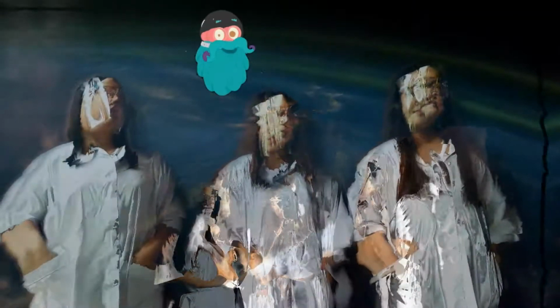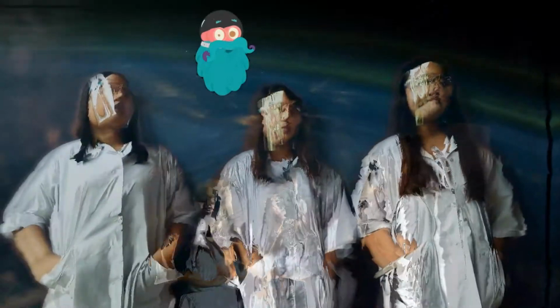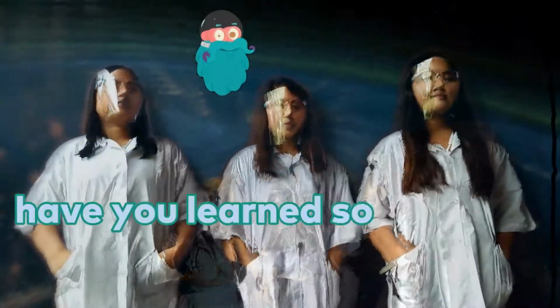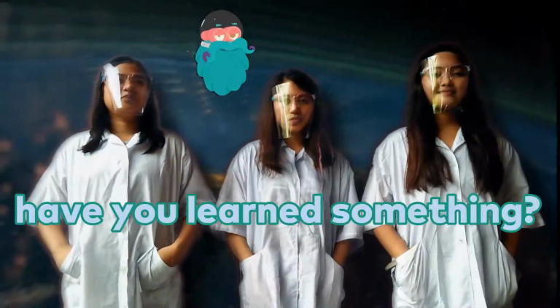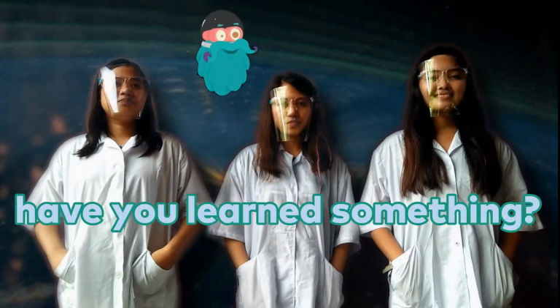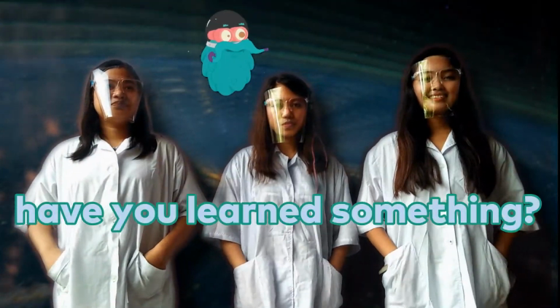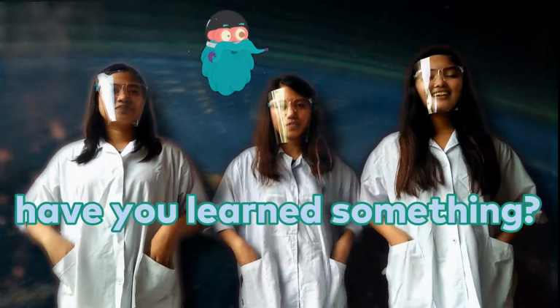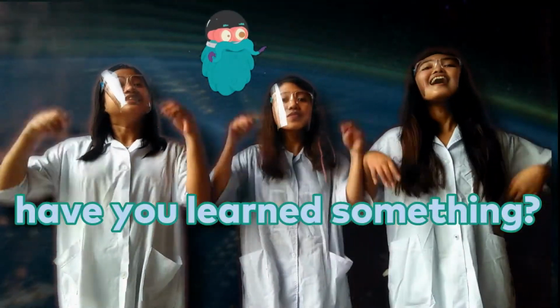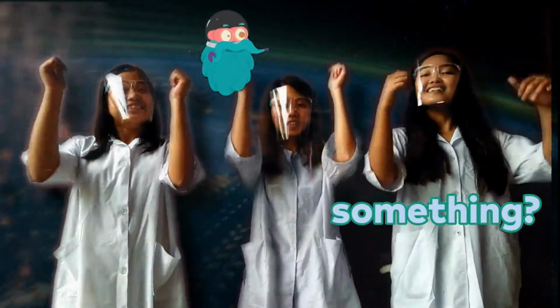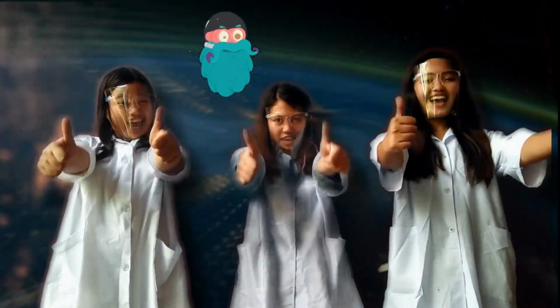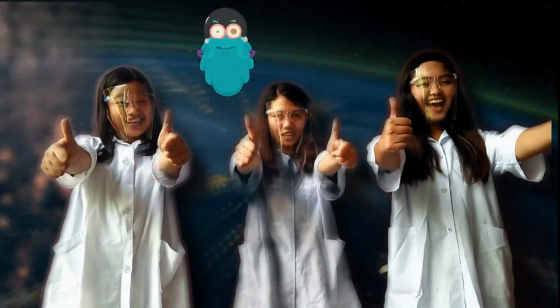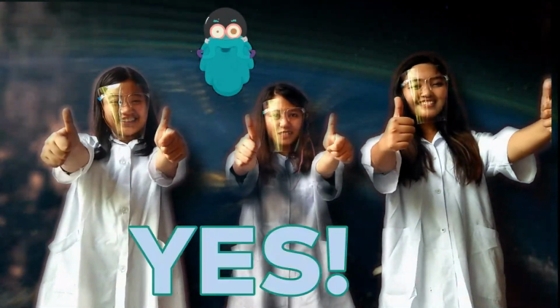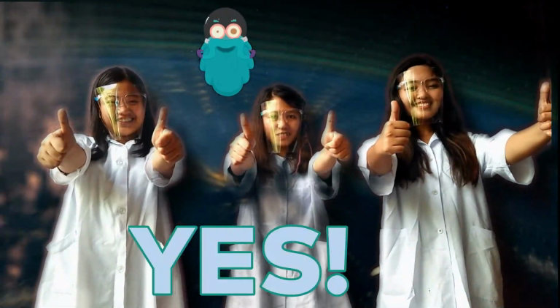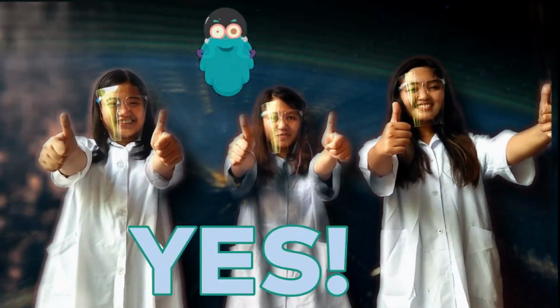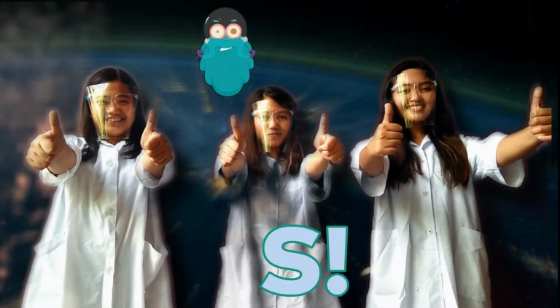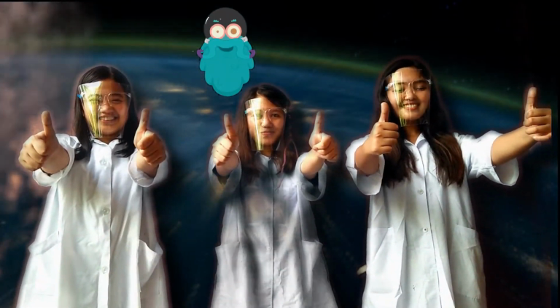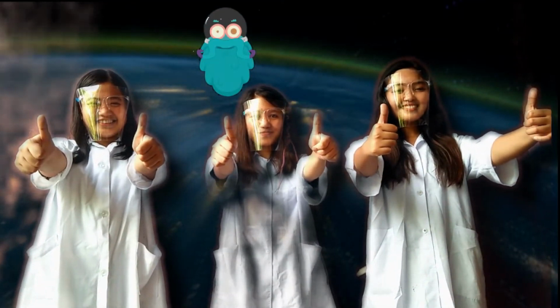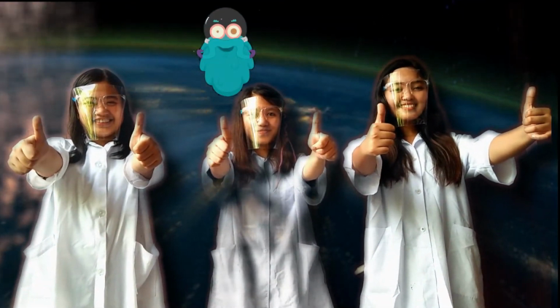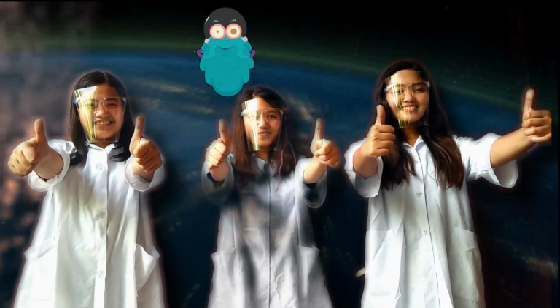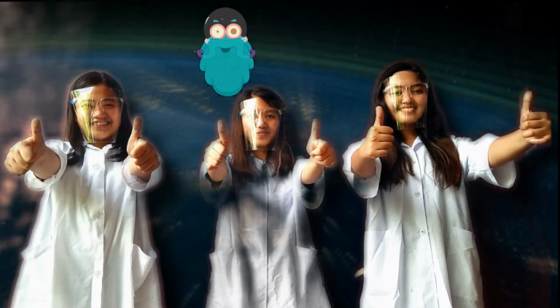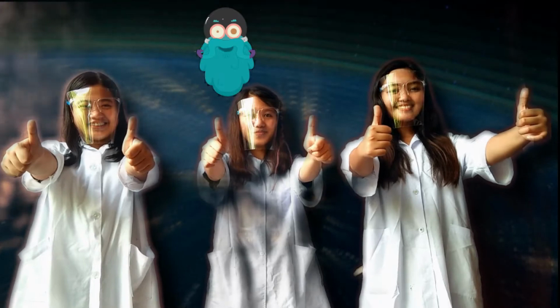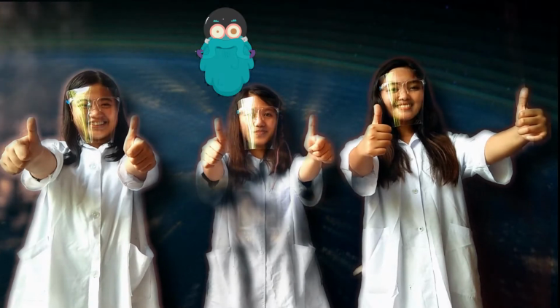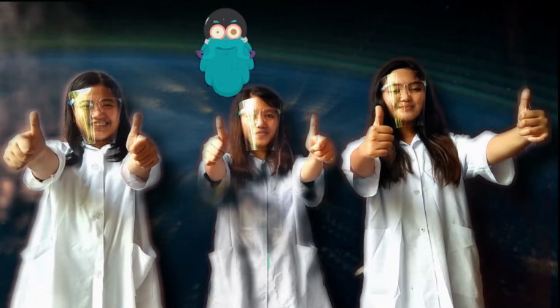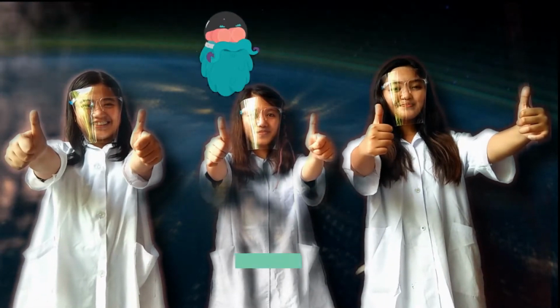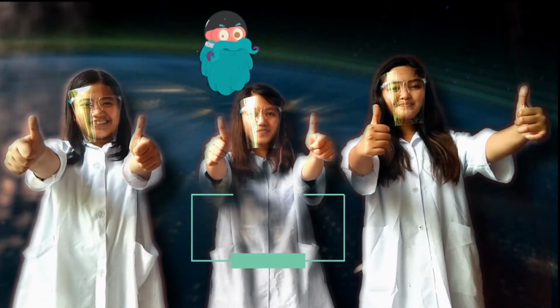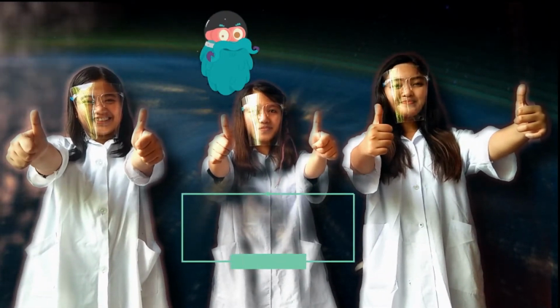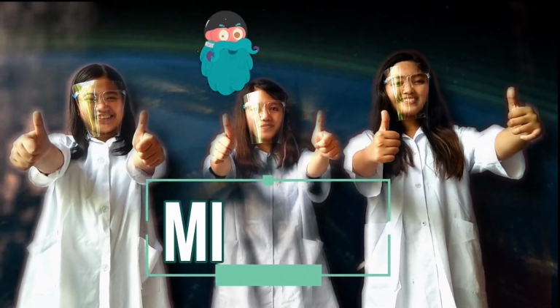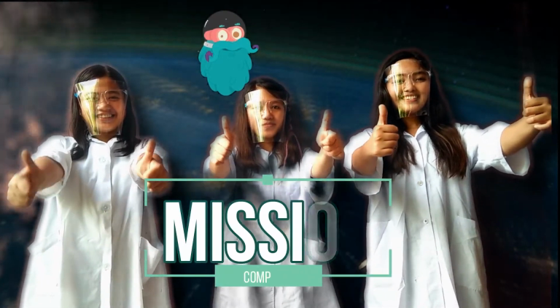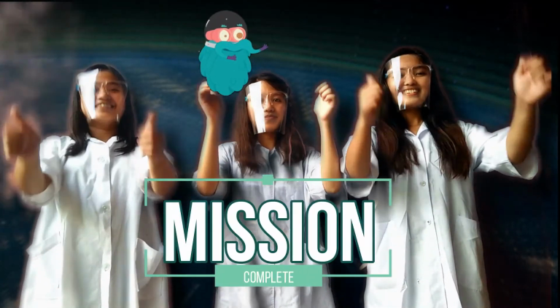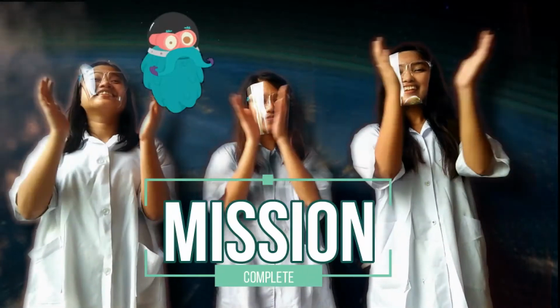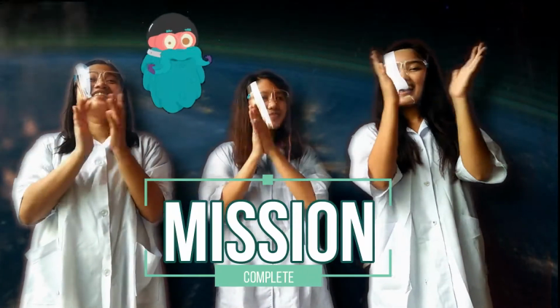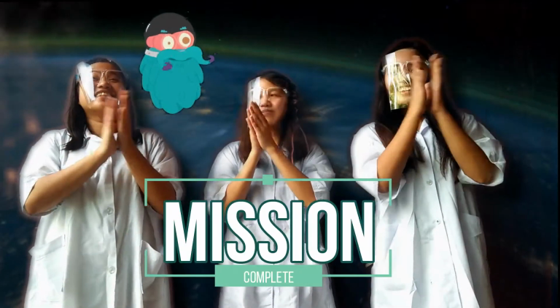Have you learned something? Yes! Congratulations! Your mission is complete!